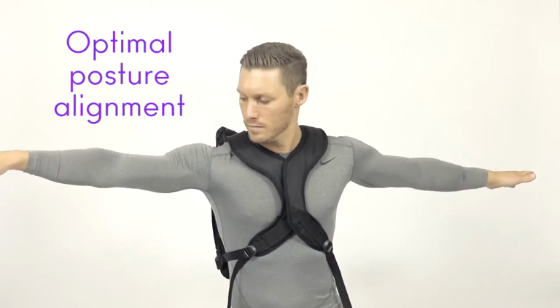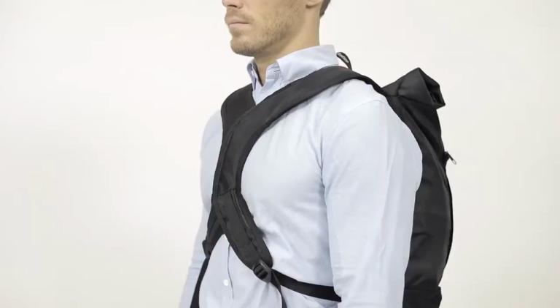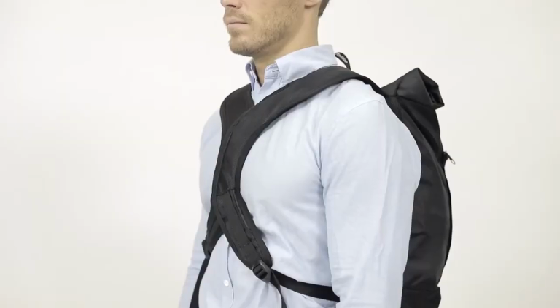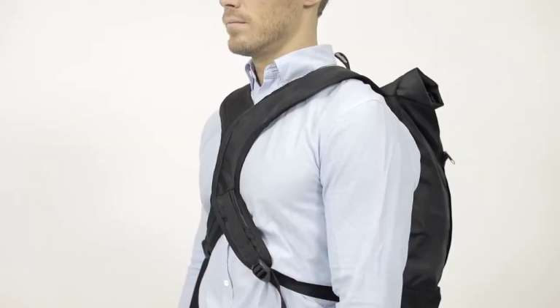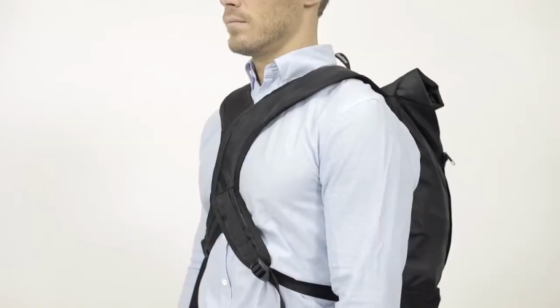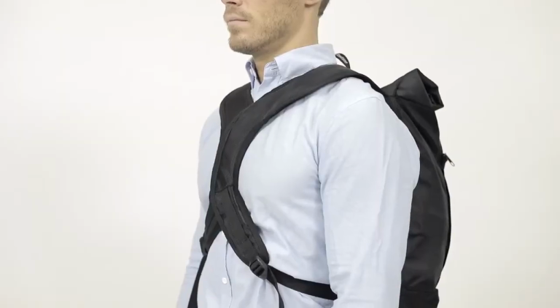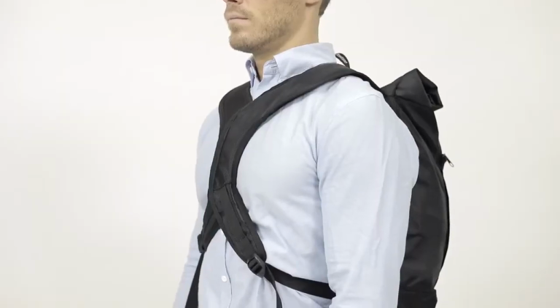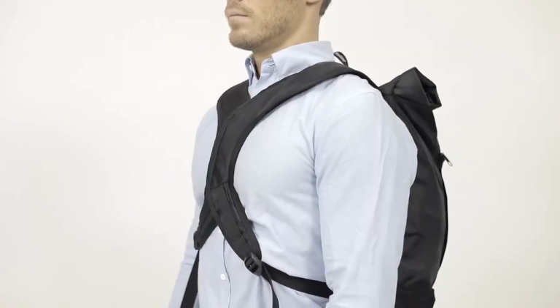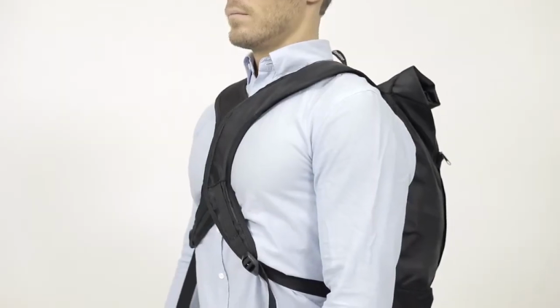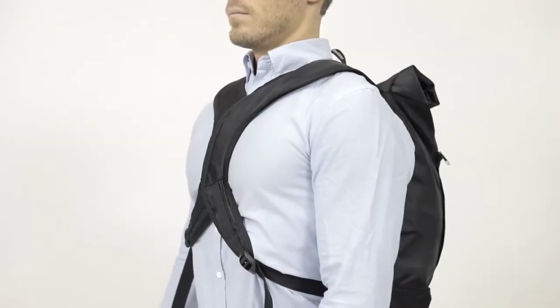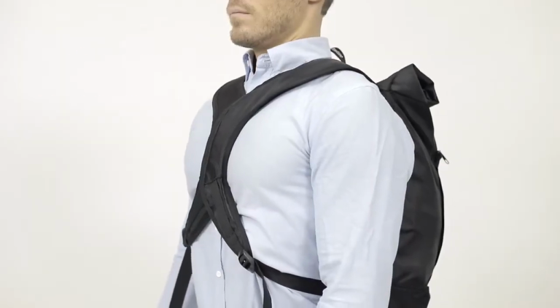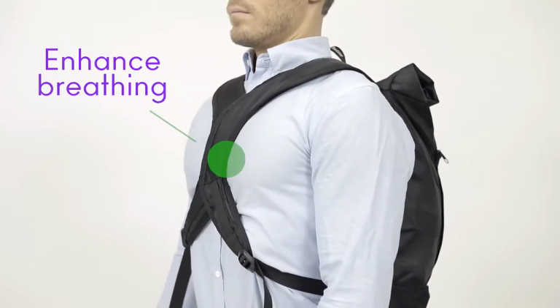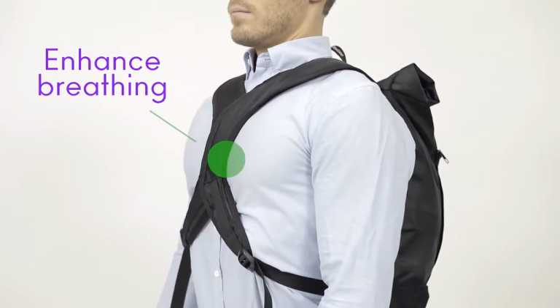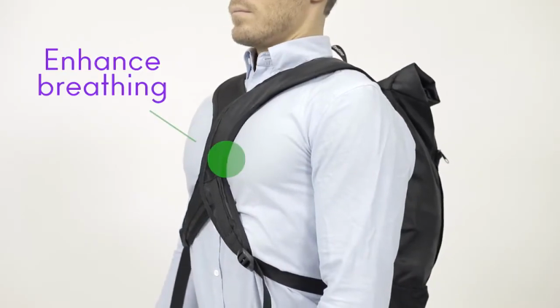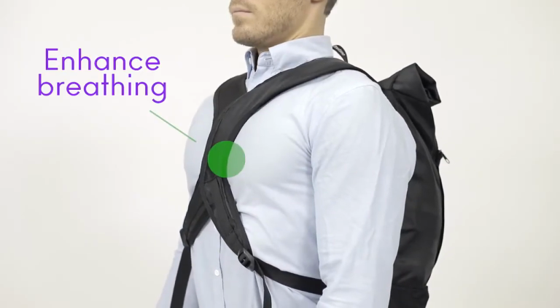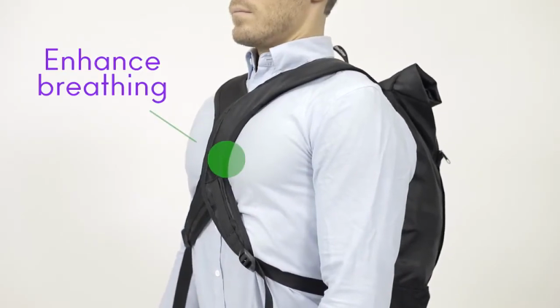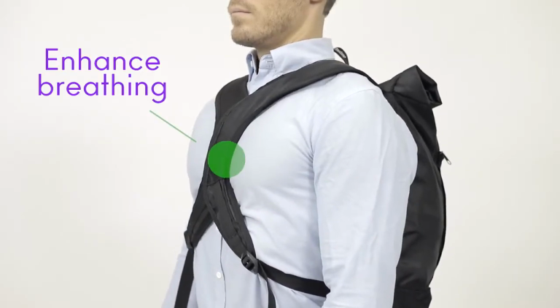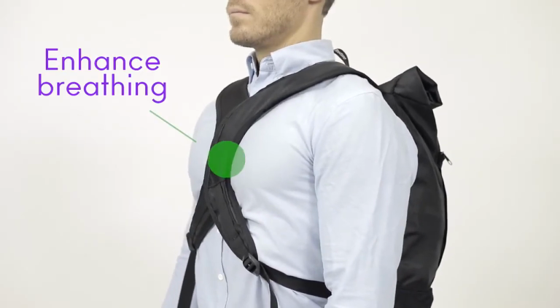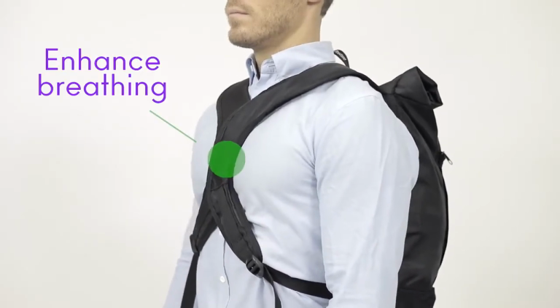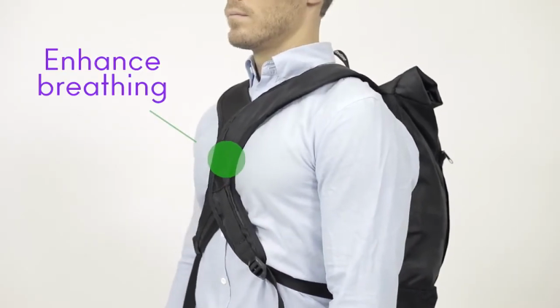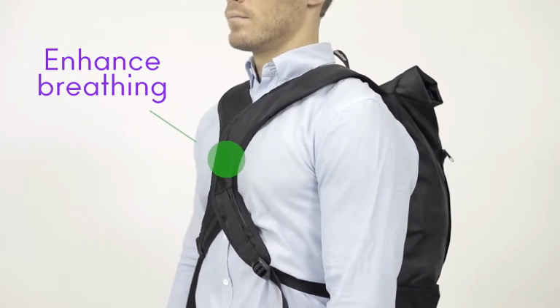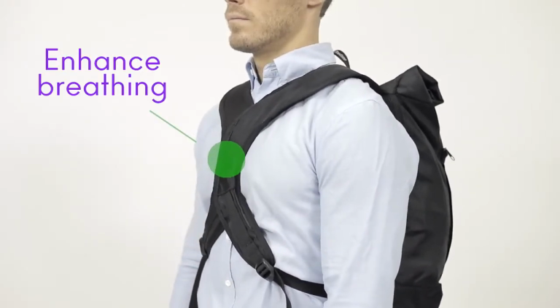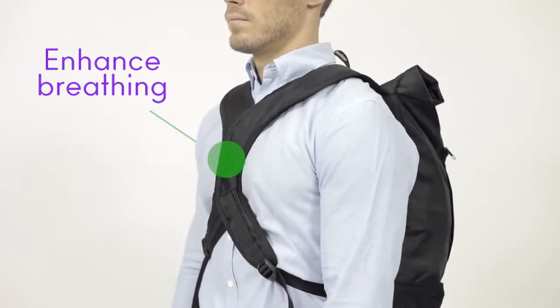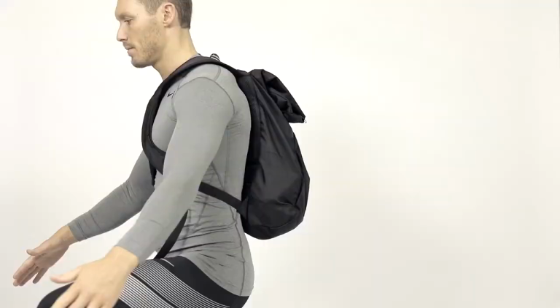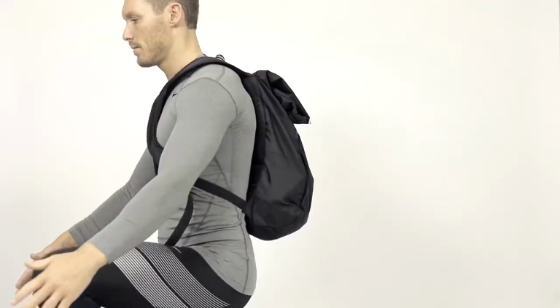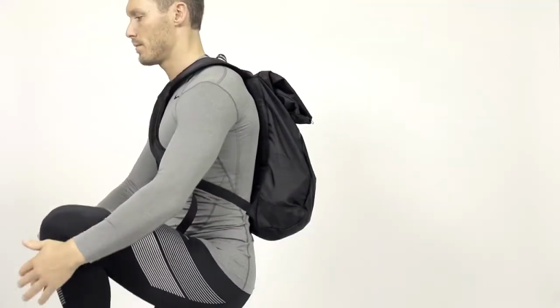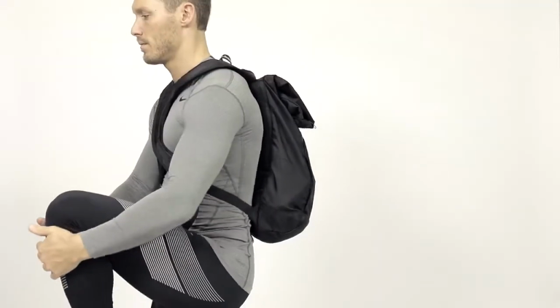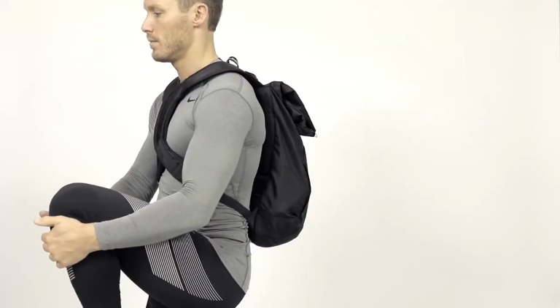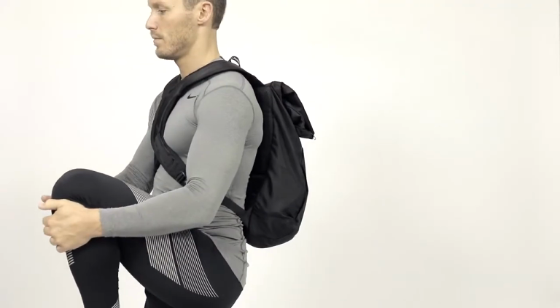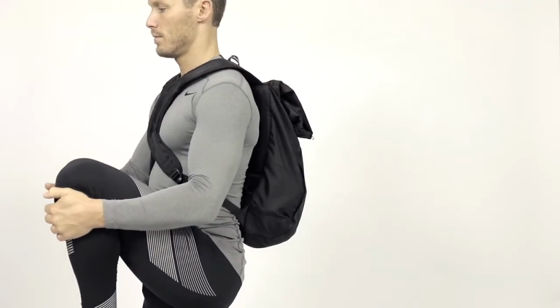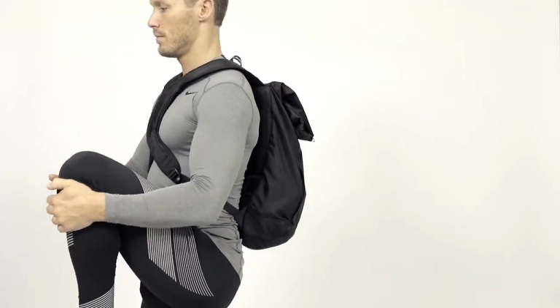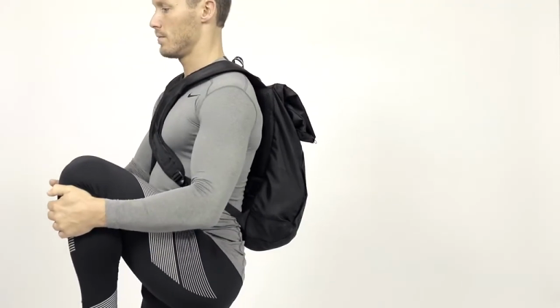It guides you to carry weight on your sternum, close to your center of gravity, giving you a proper alignment even when carrying a heavy weight.